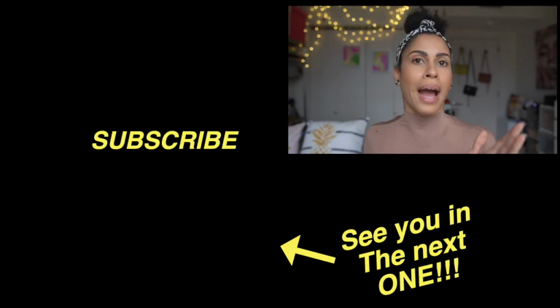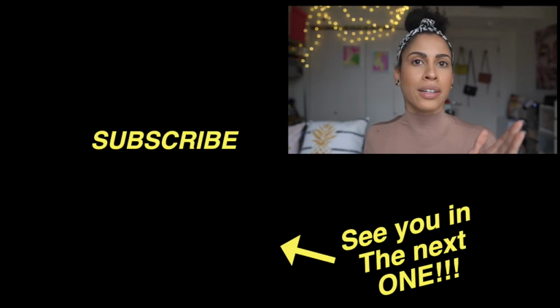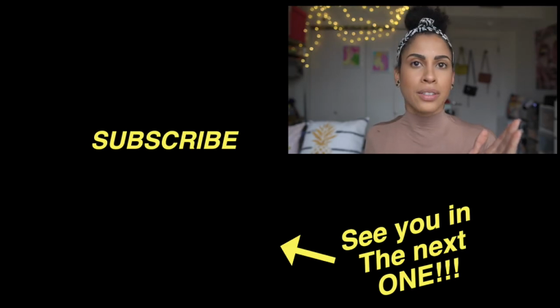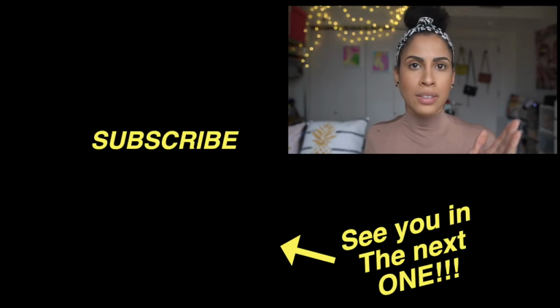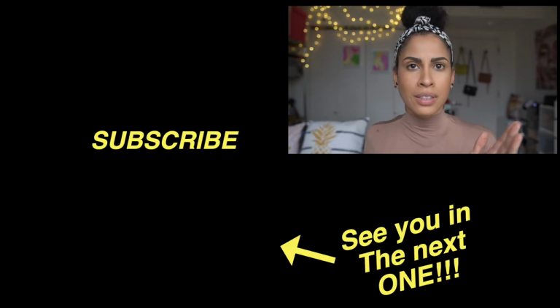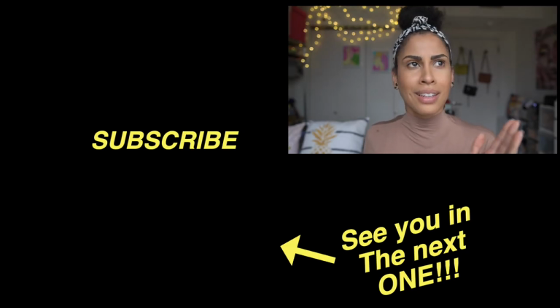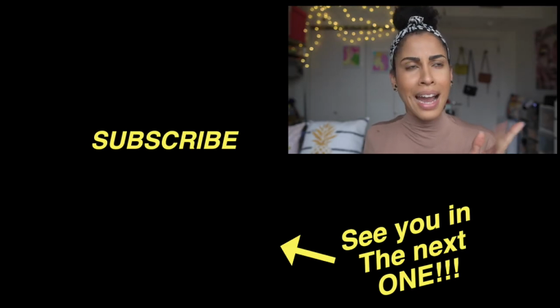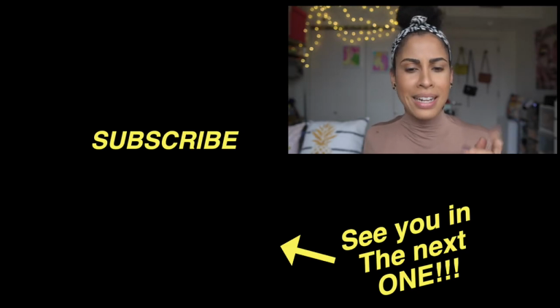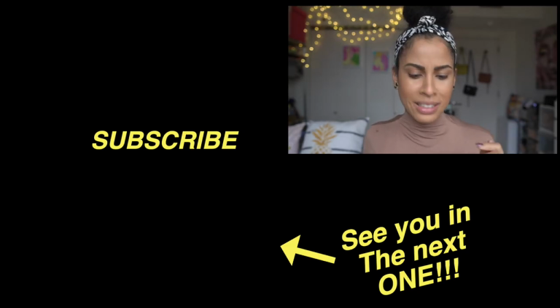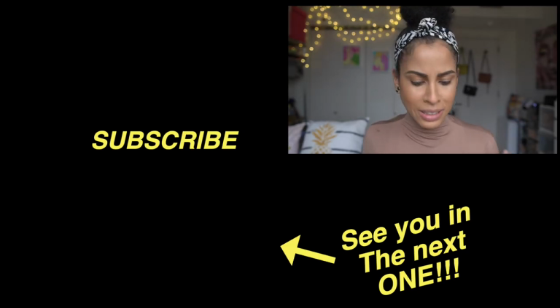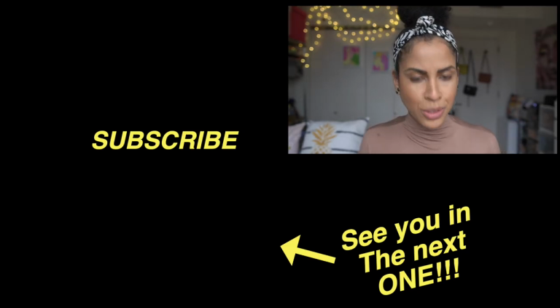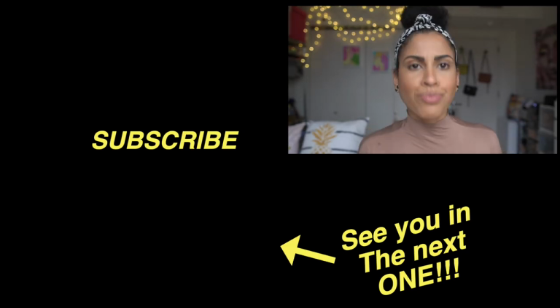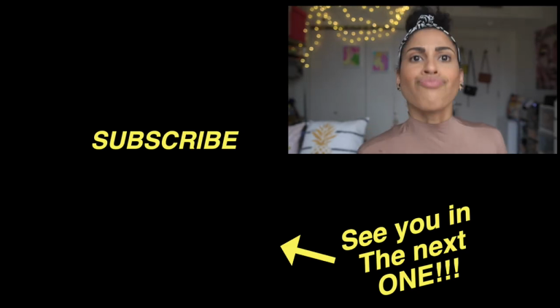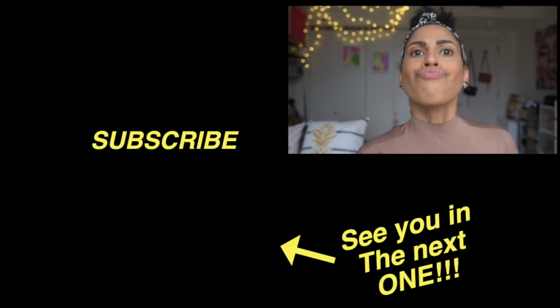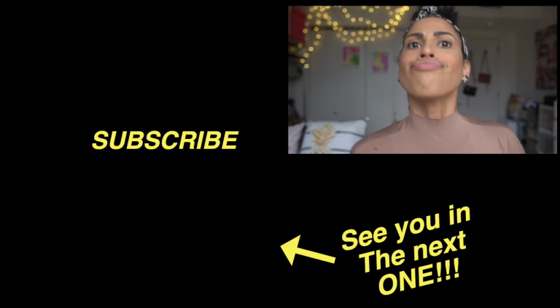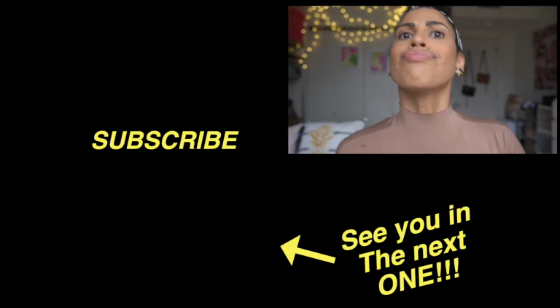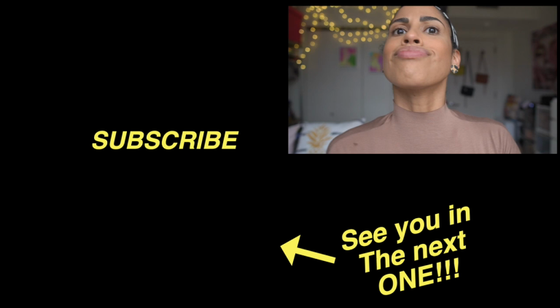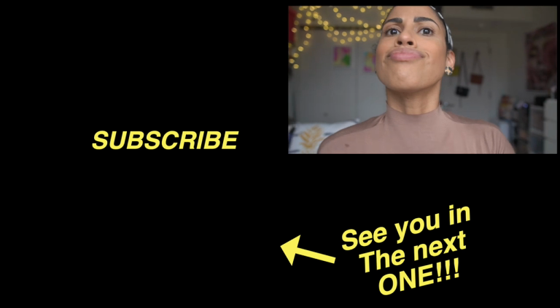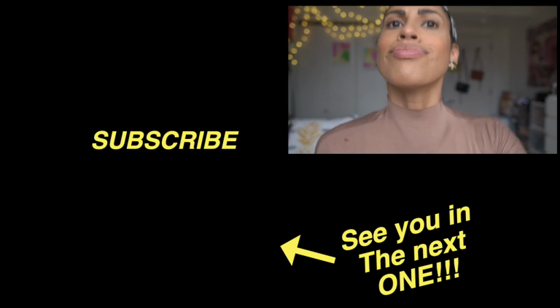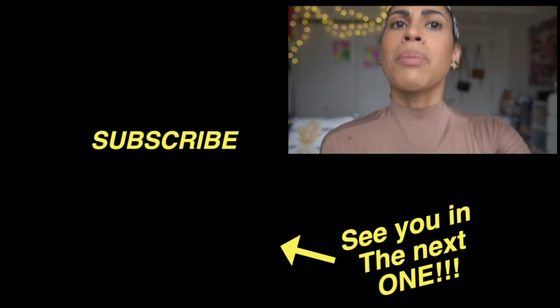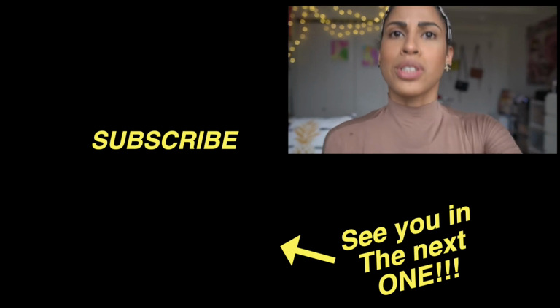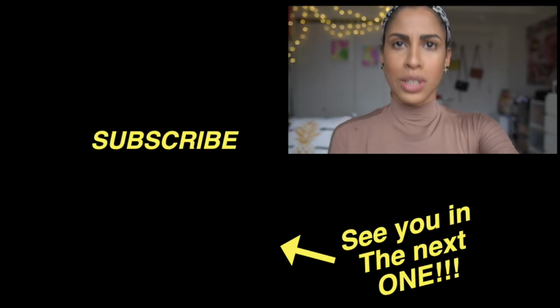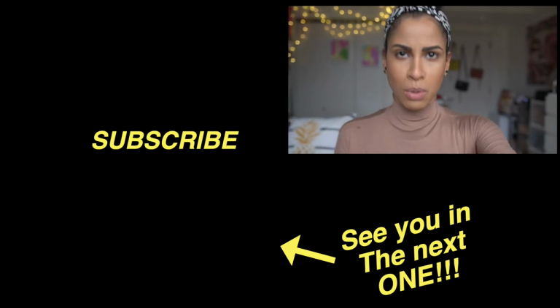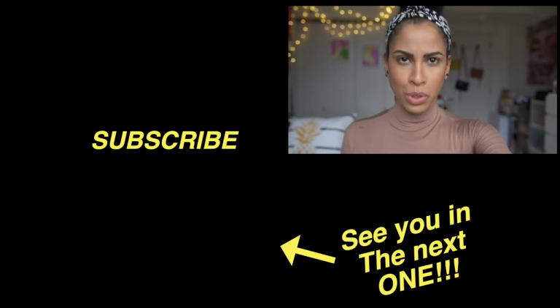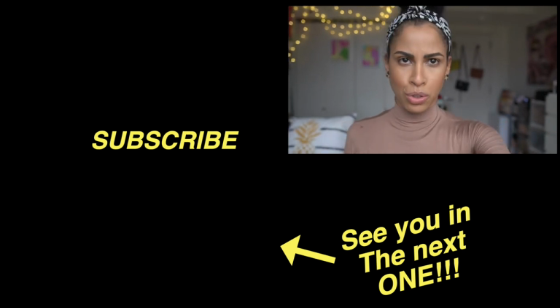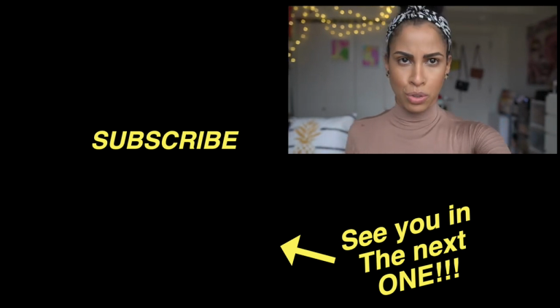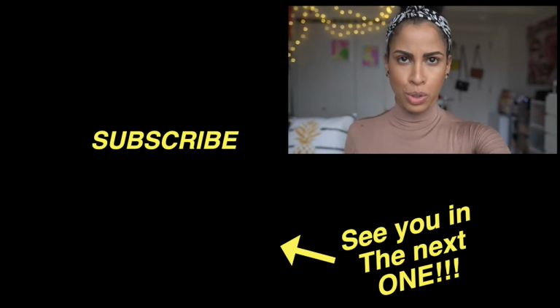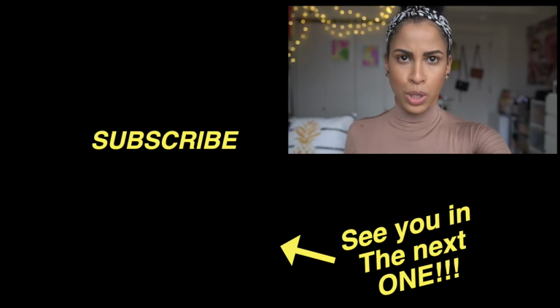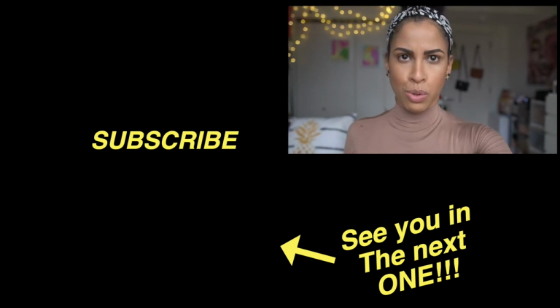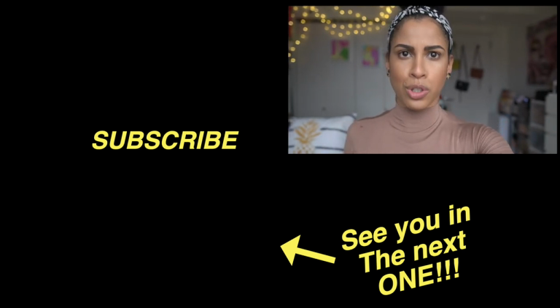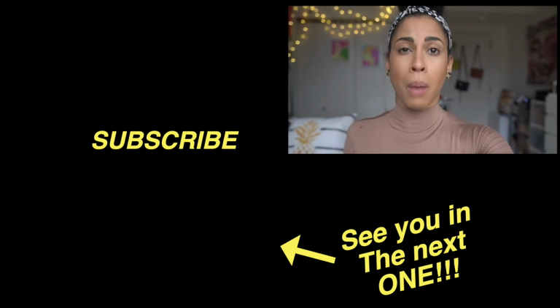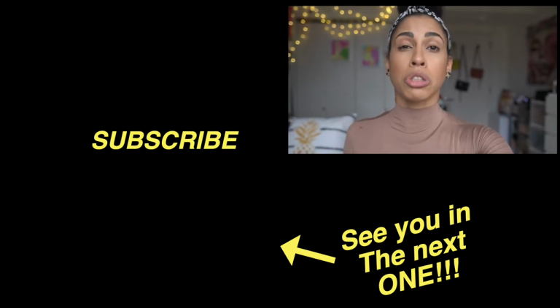Thank you all so much for watching. I hope this video helped. If you liked it, please give it a thumbs up and consider subscribing. I'll see you again soon with another review, tutorial, brush extravaganza, monthly favorites, or nightly live chit-chat. Take care!